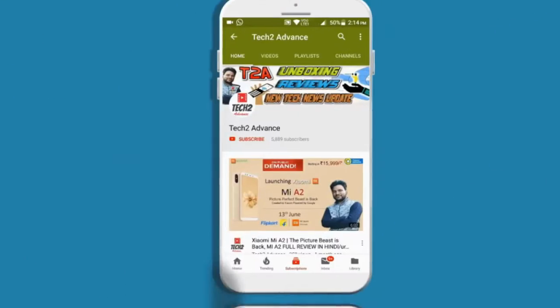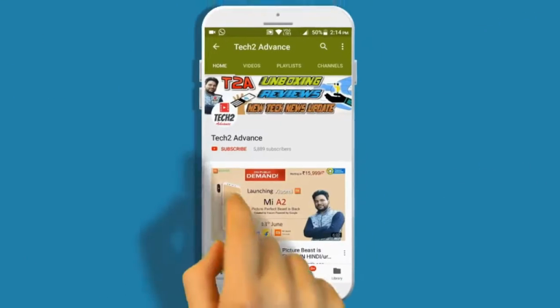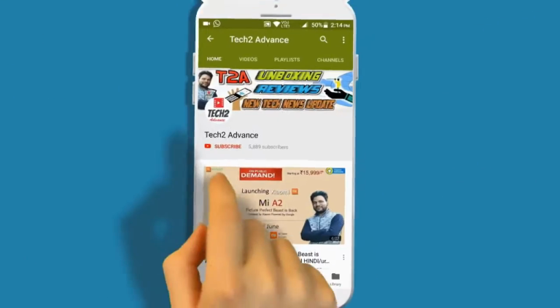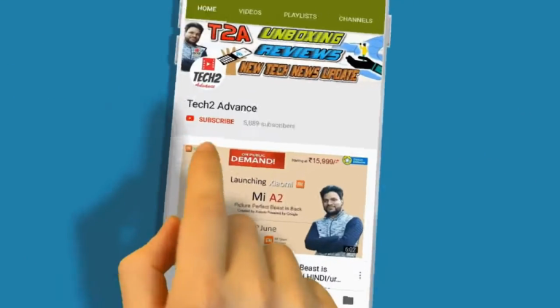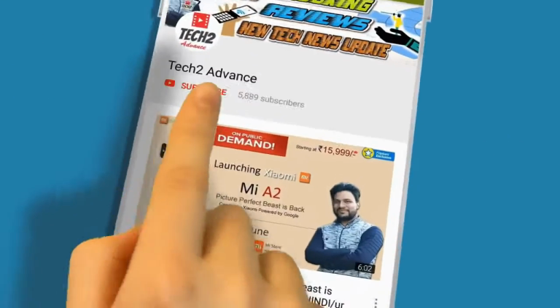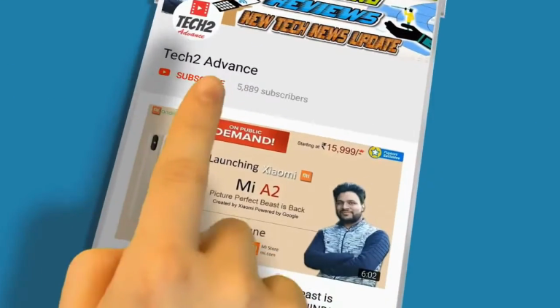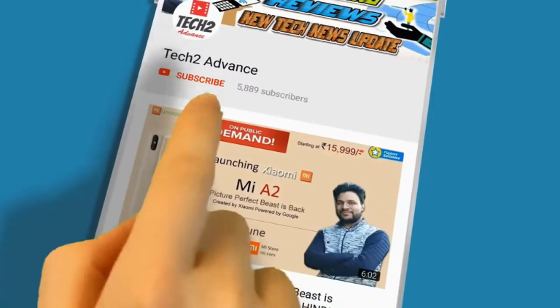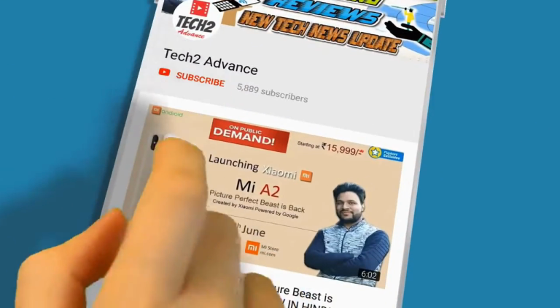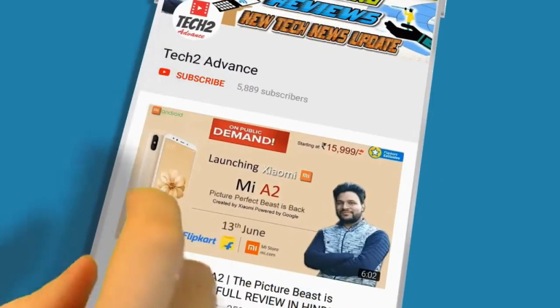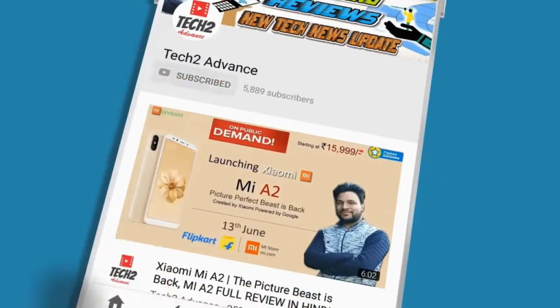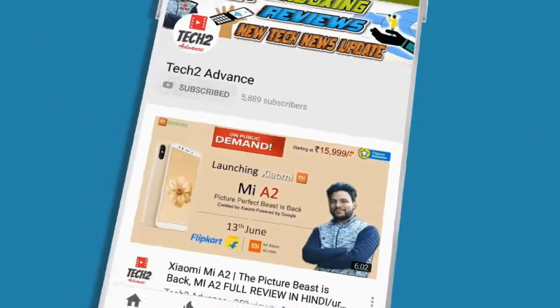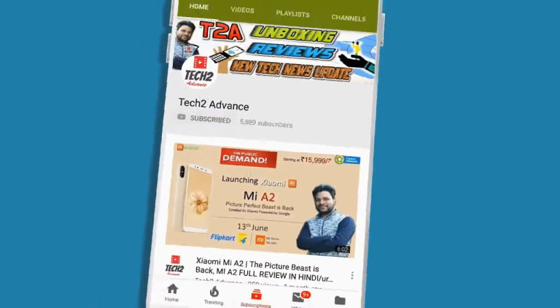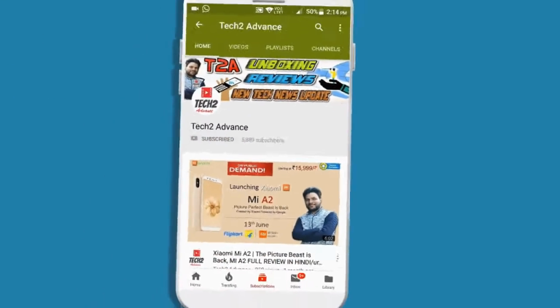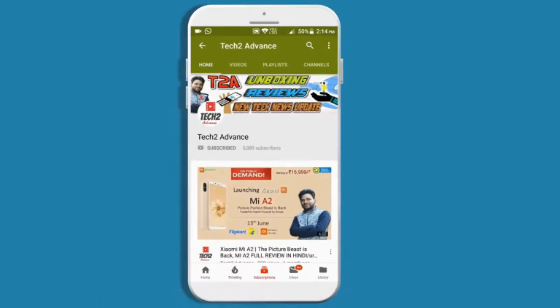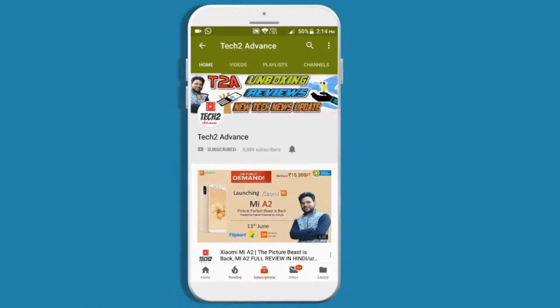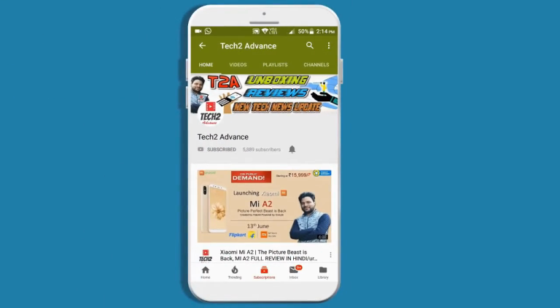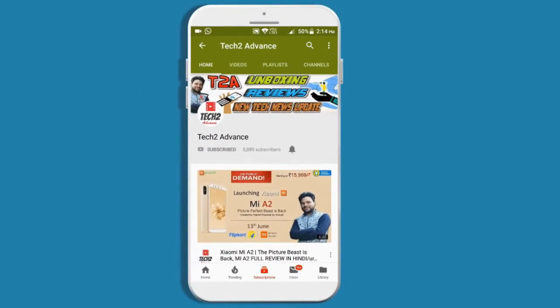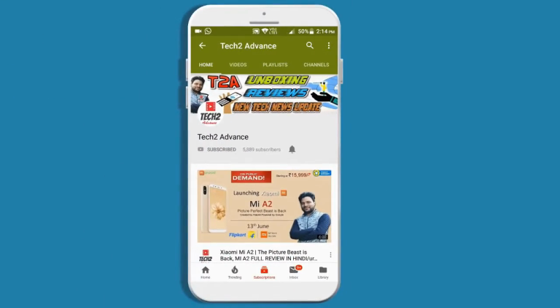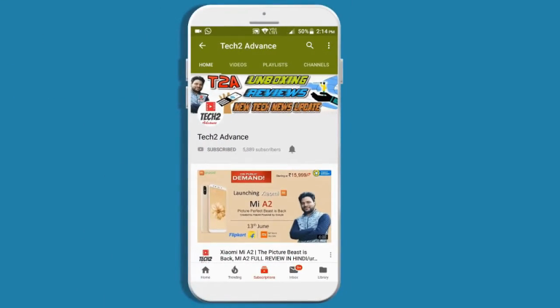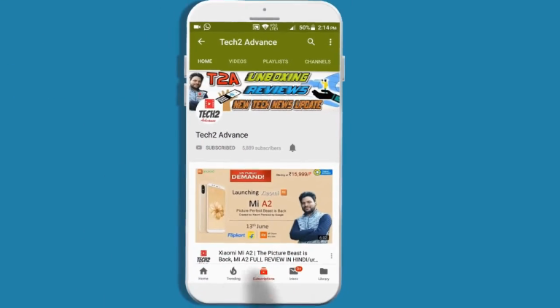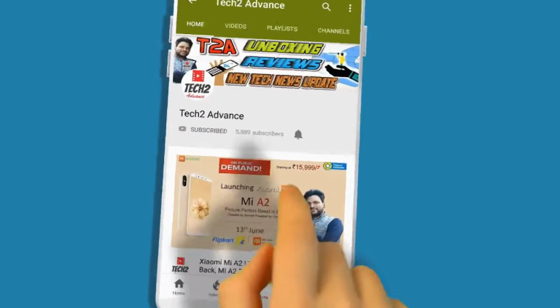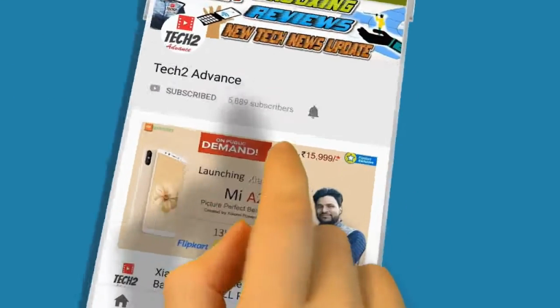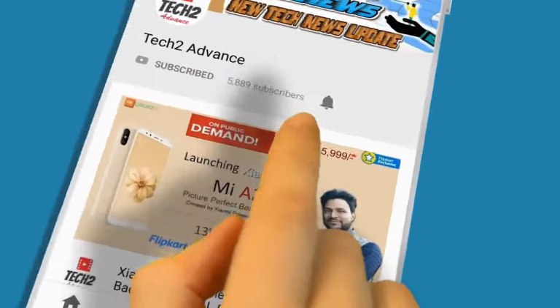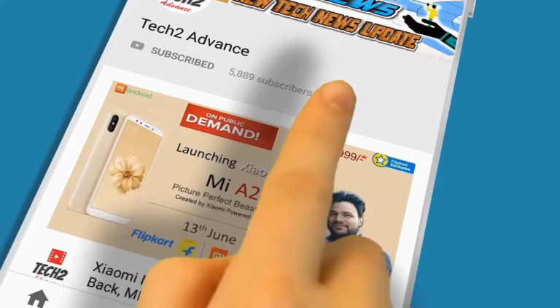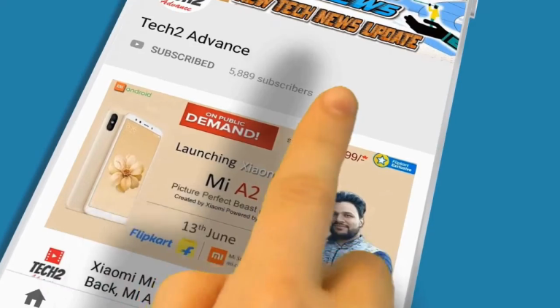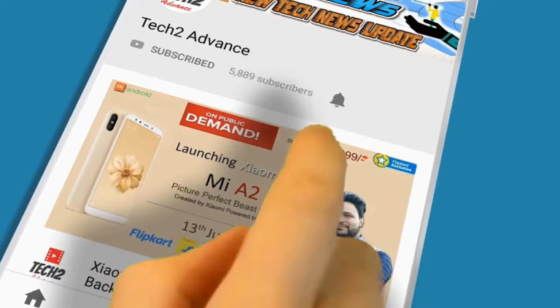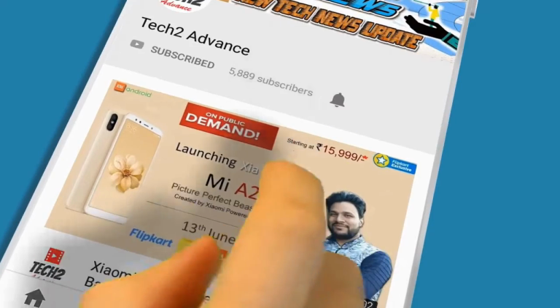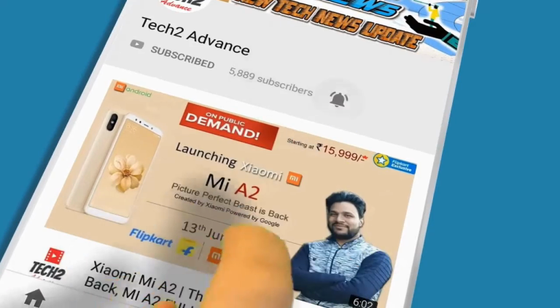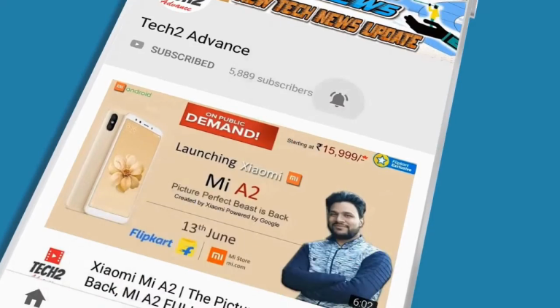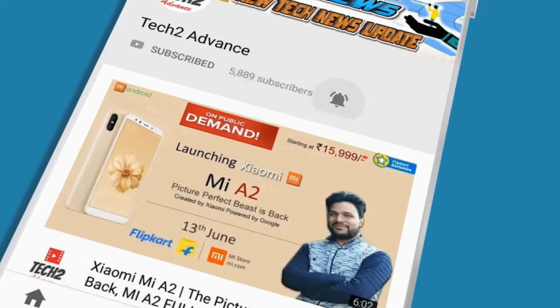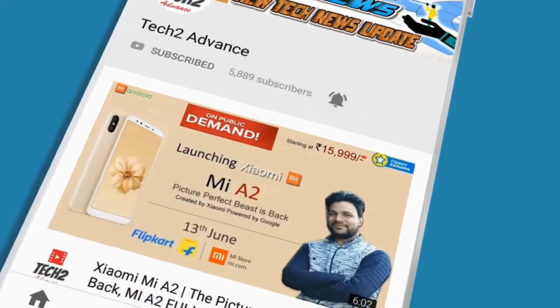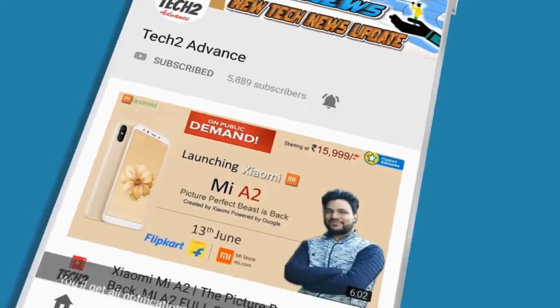Subscribe to the channel and press the bell icon for watching the tech videos.